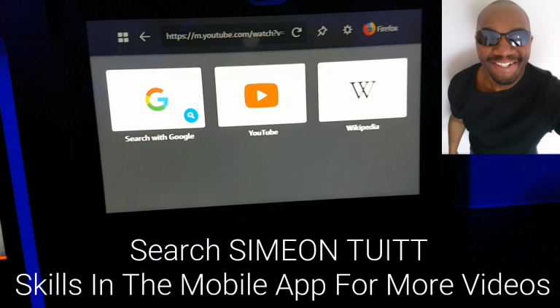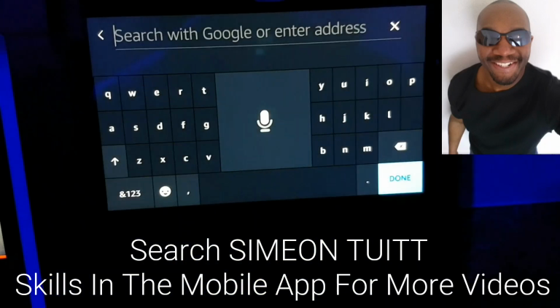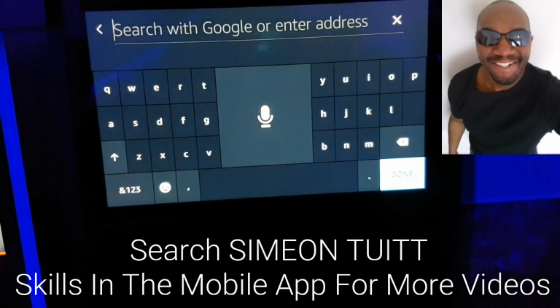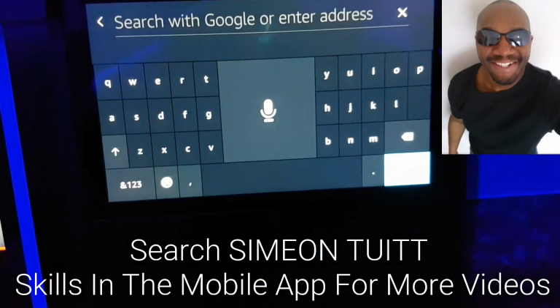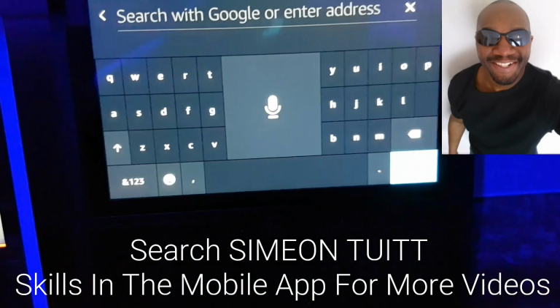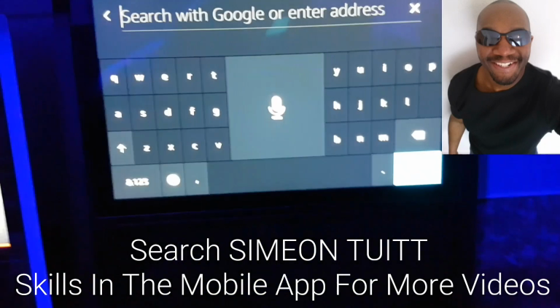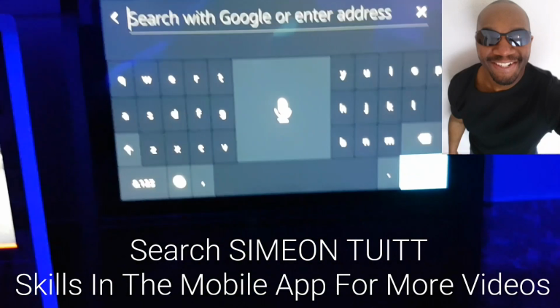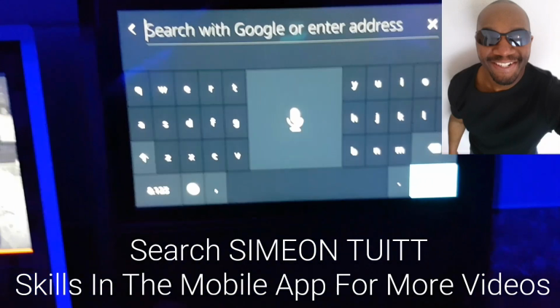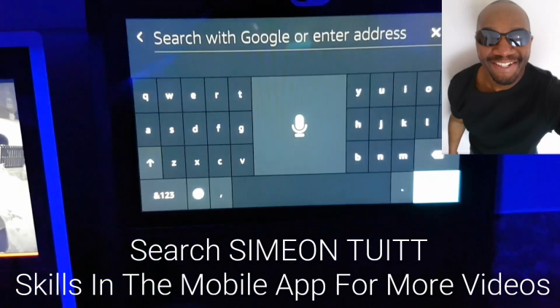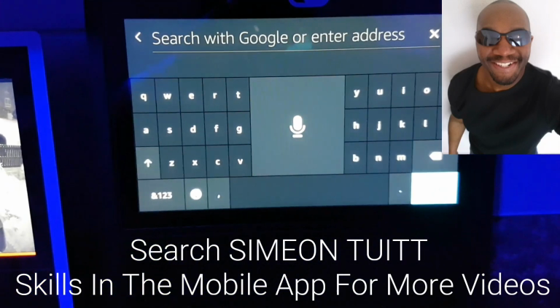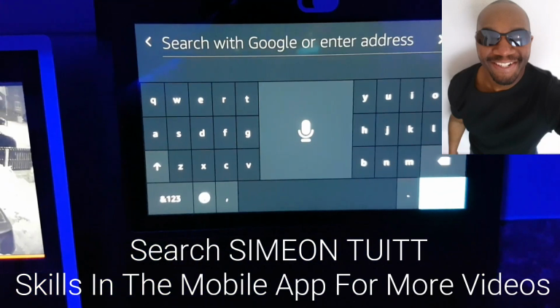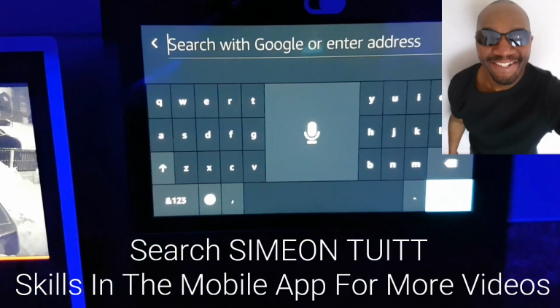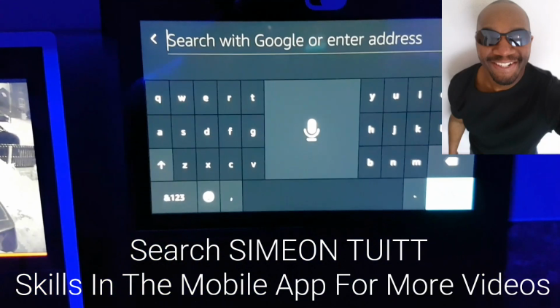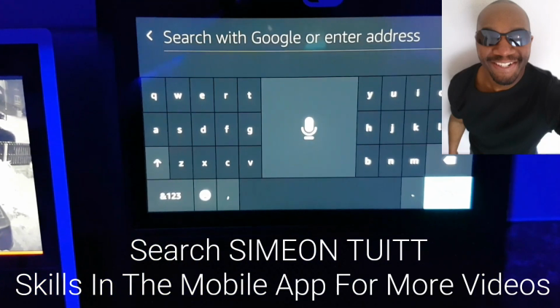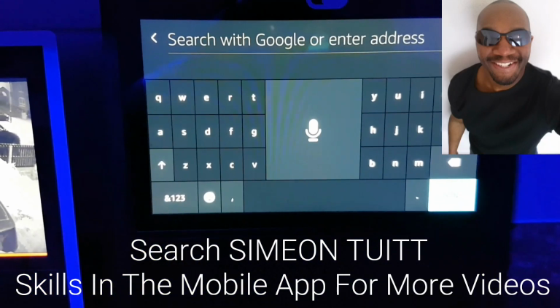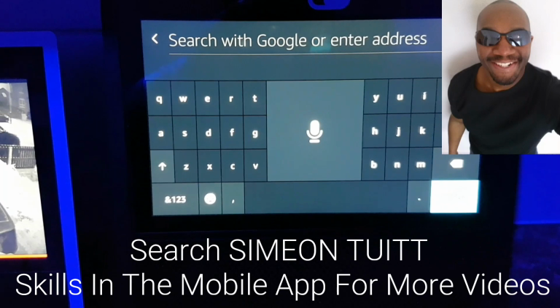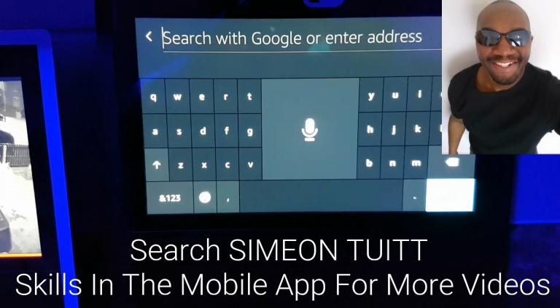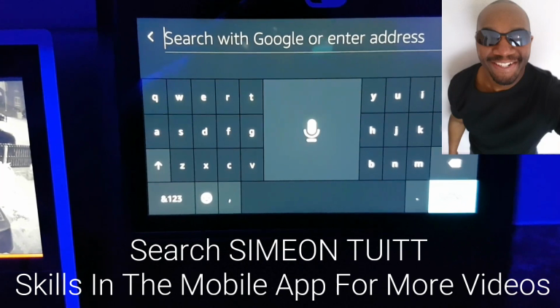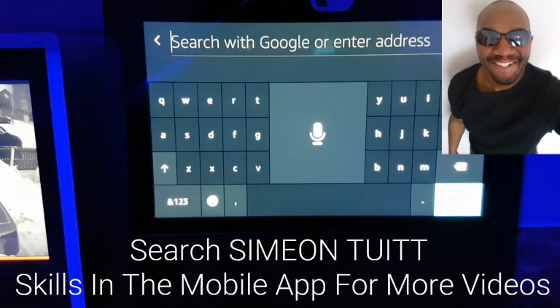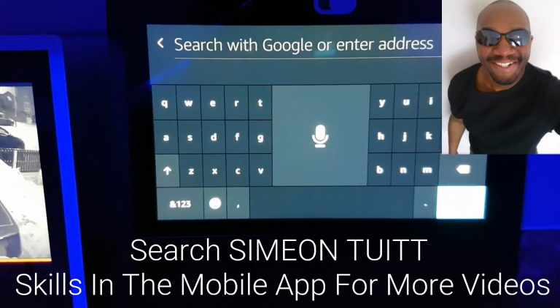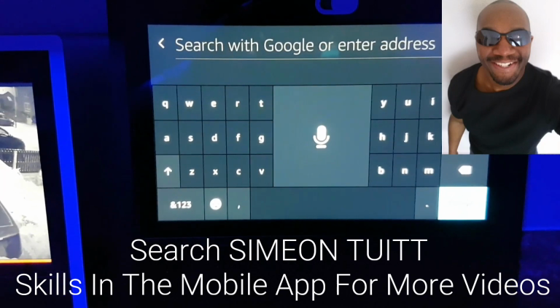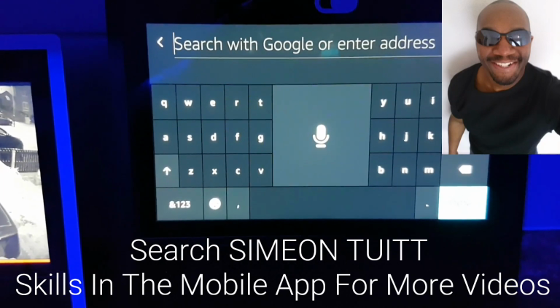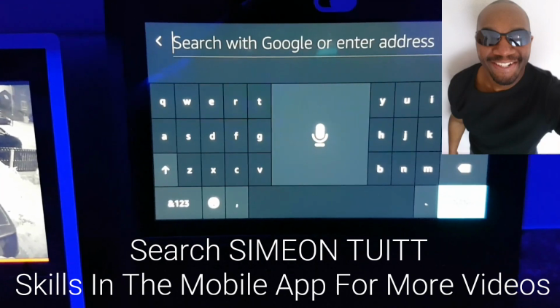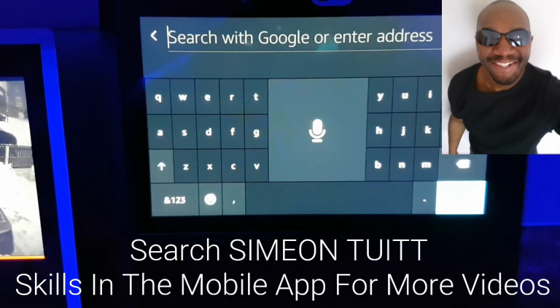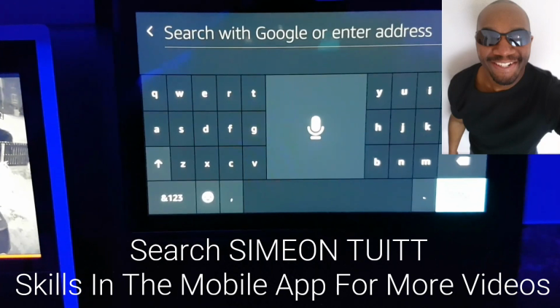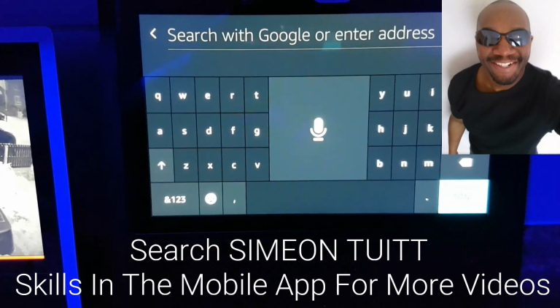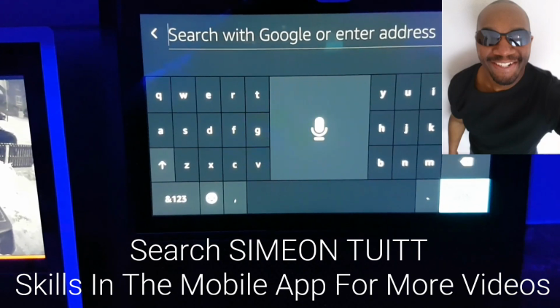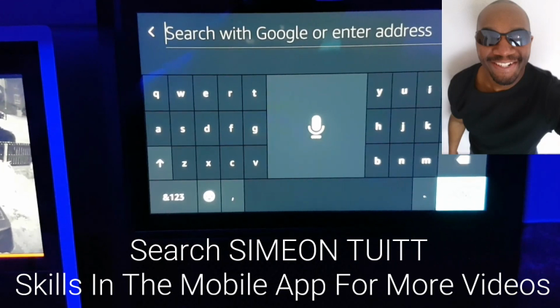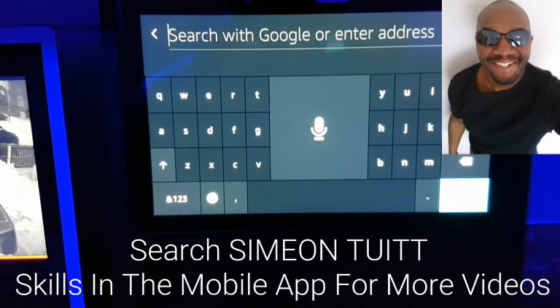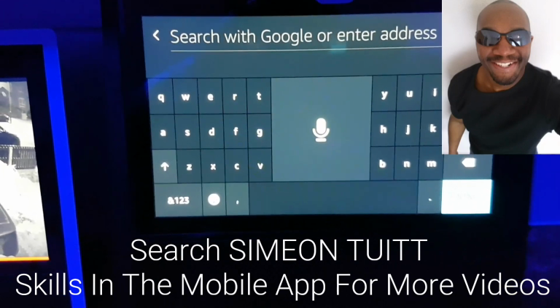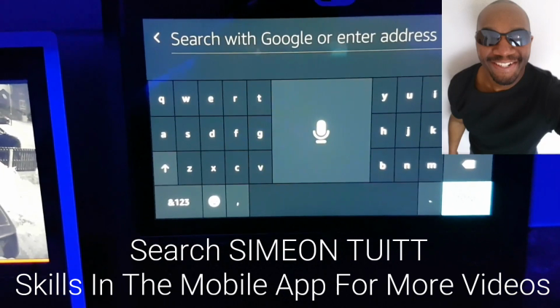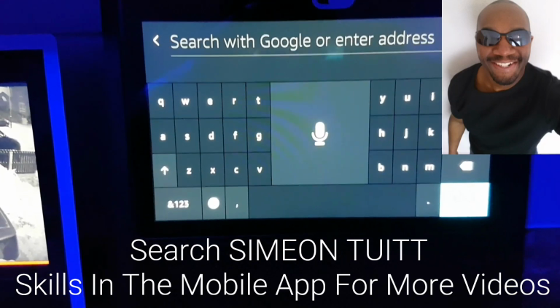Like I say, there's a browser now for the Echo Show. Long overdue, but it's actually here.